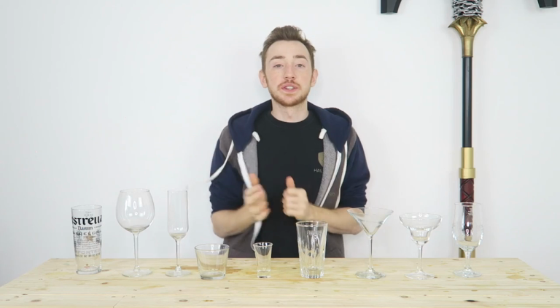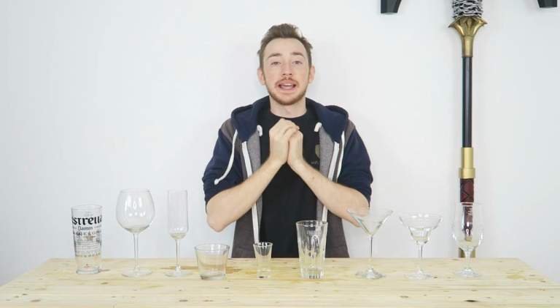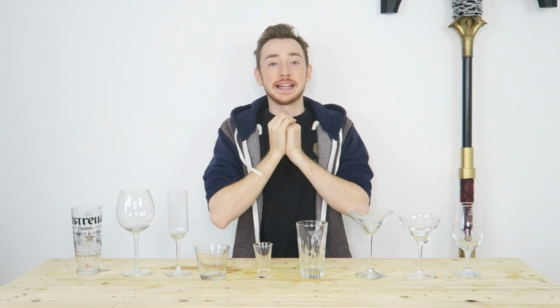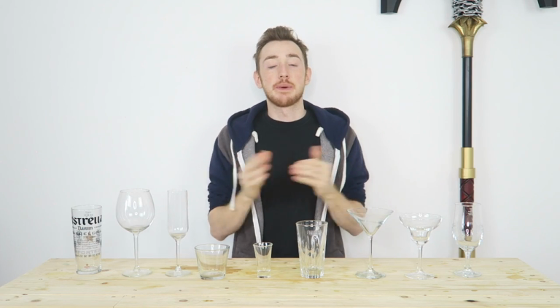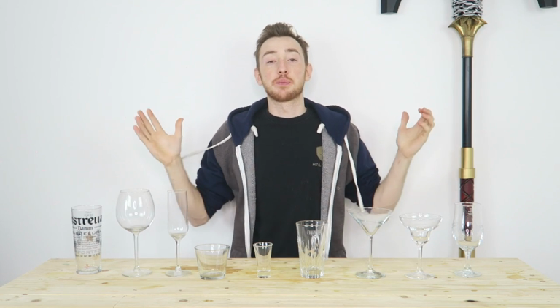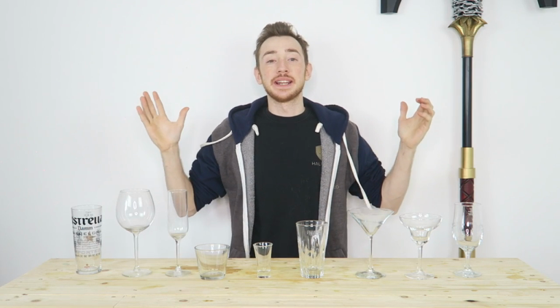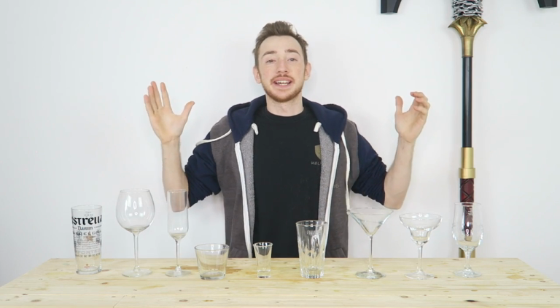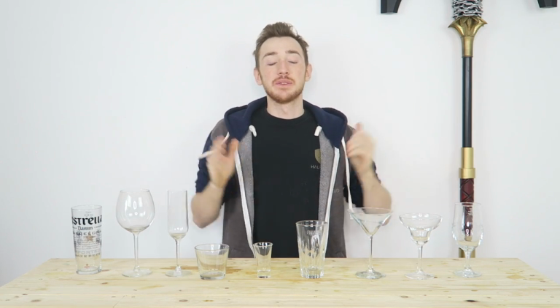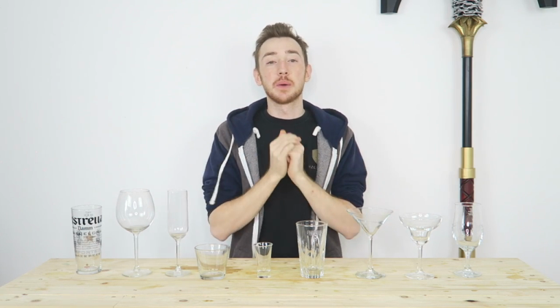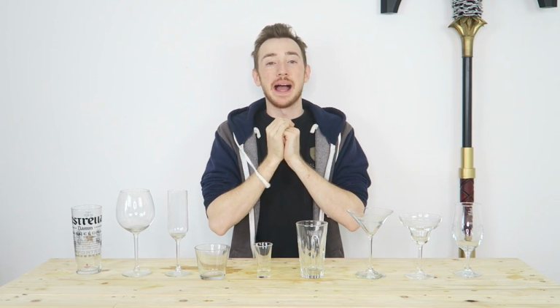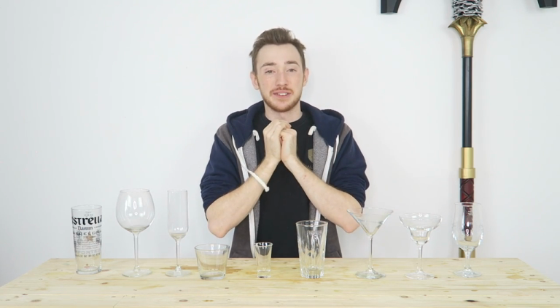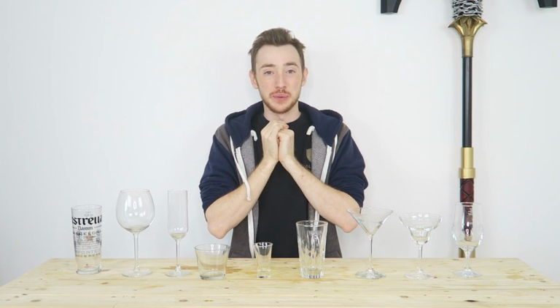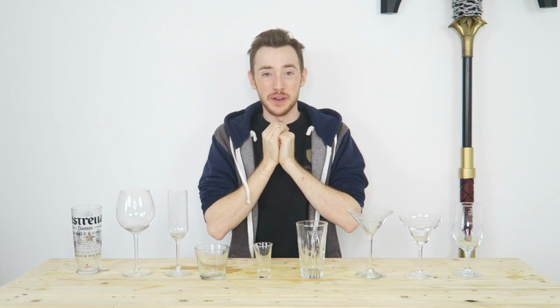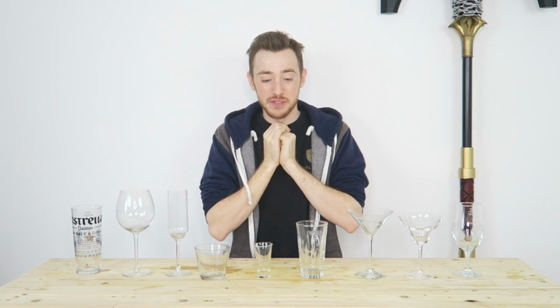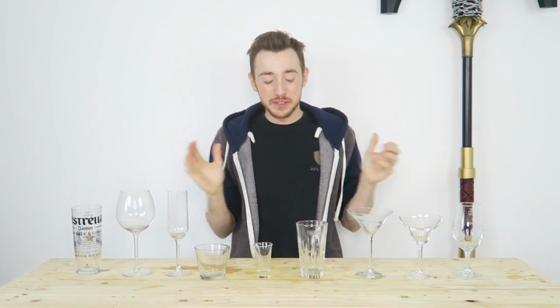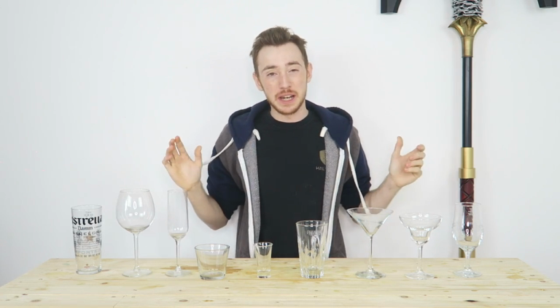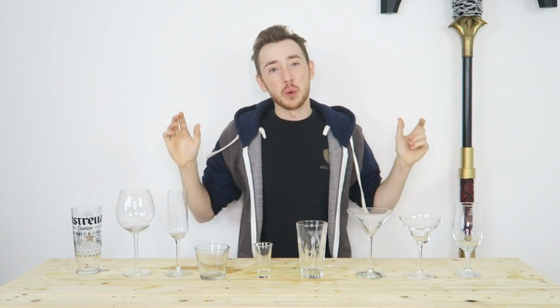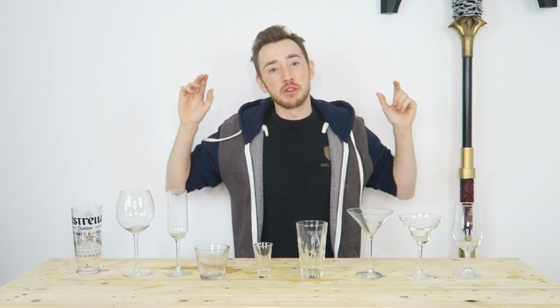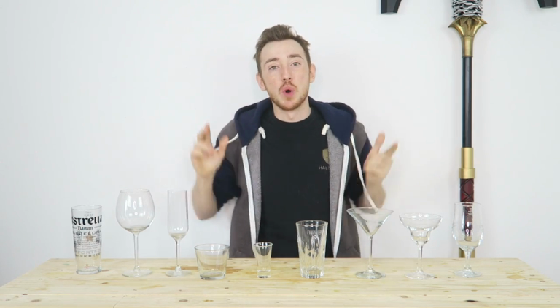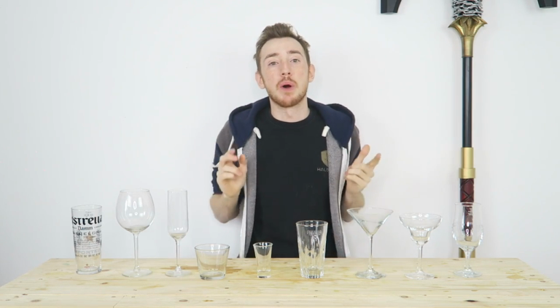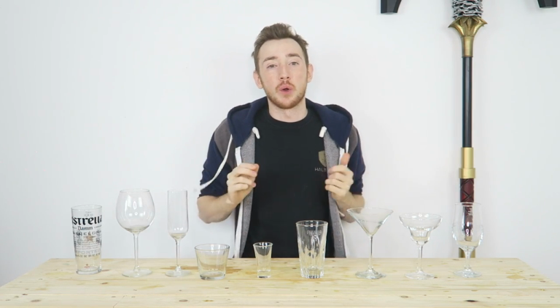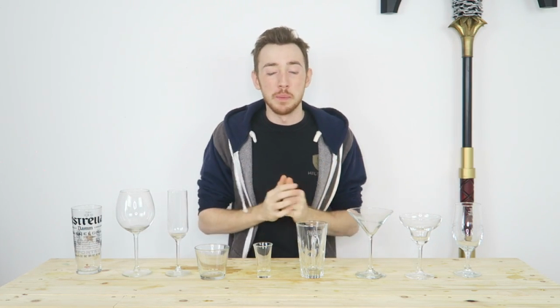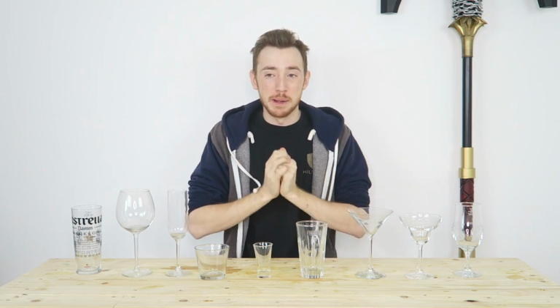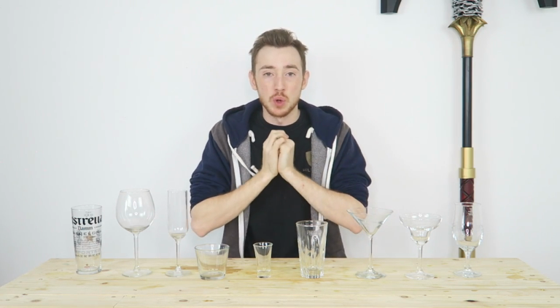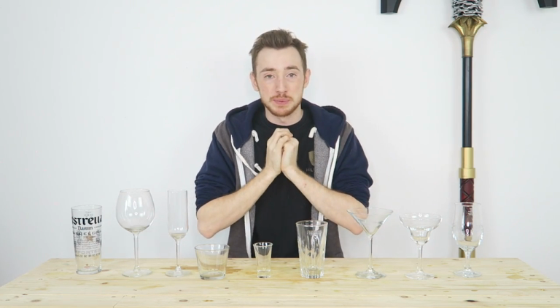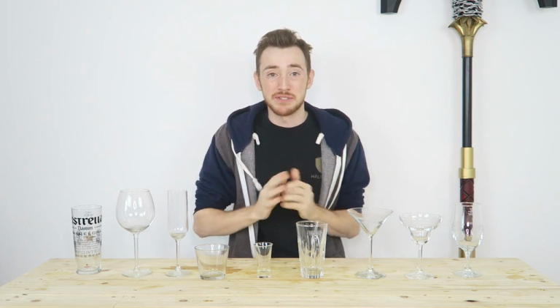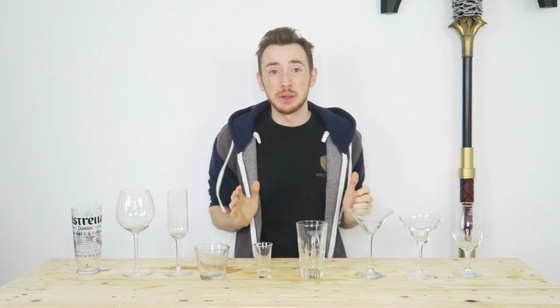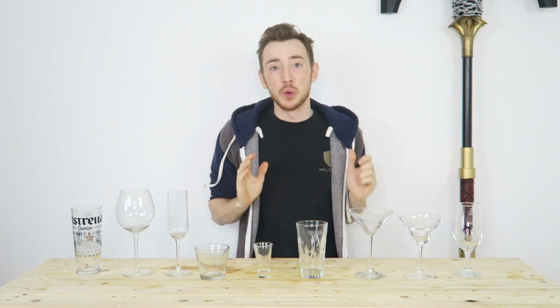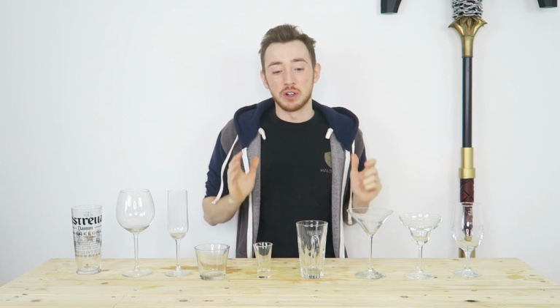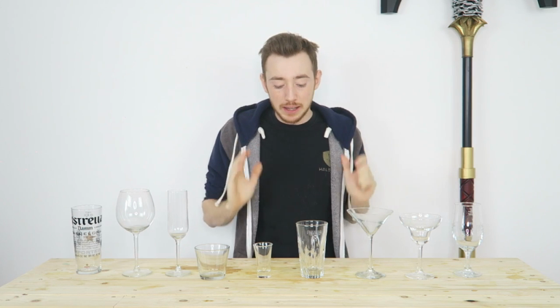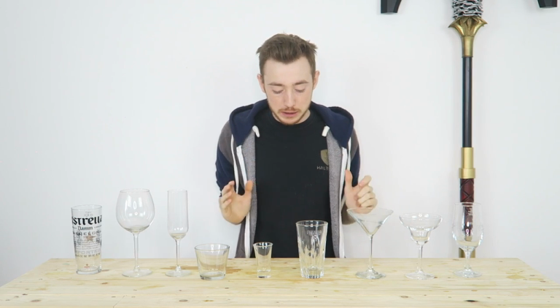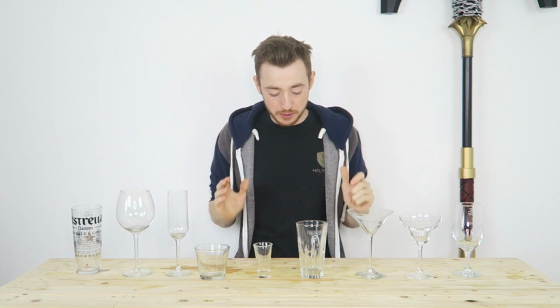What's up you guys, my name's Brent Tsai and welcome back to another video. Today we're going over more bar equipment and more specifically we're going over glassware.